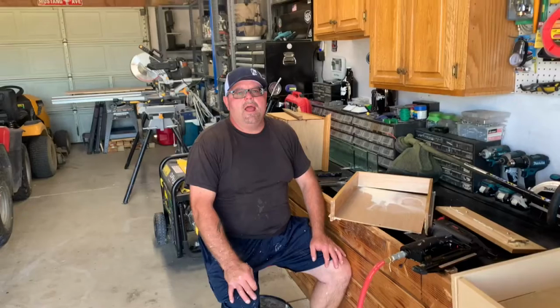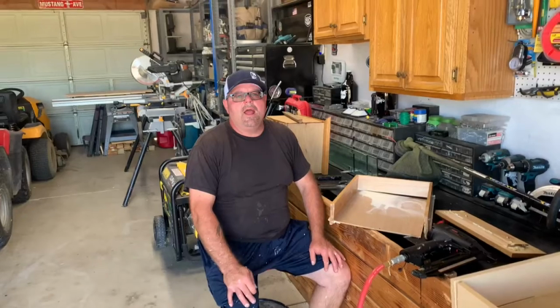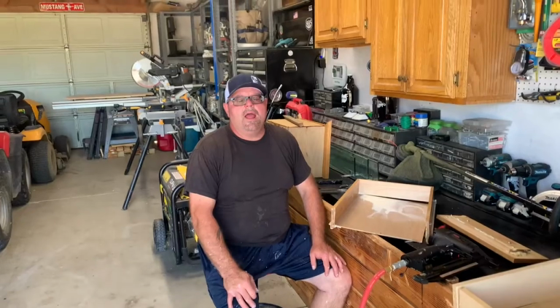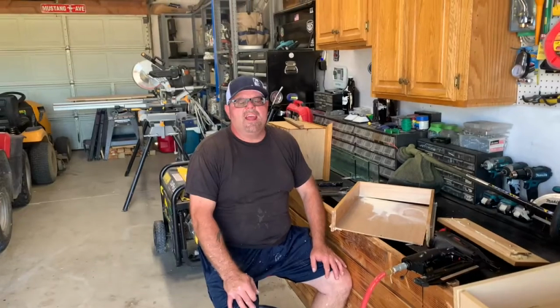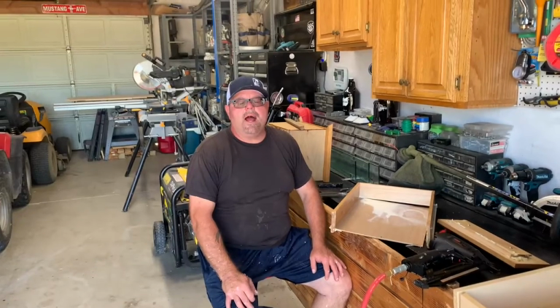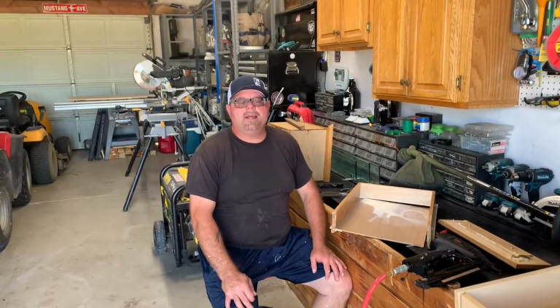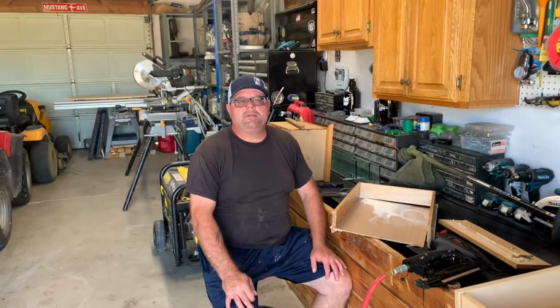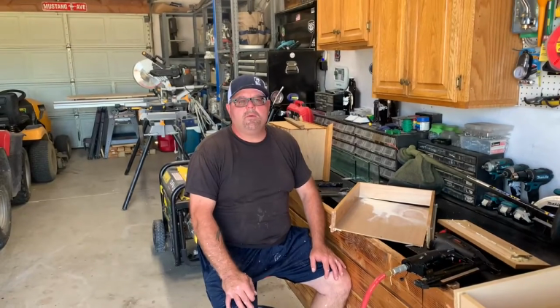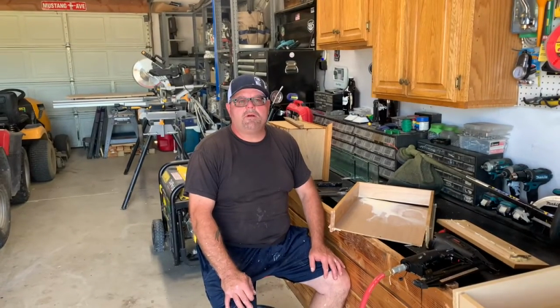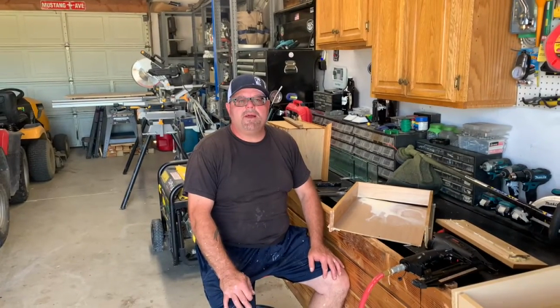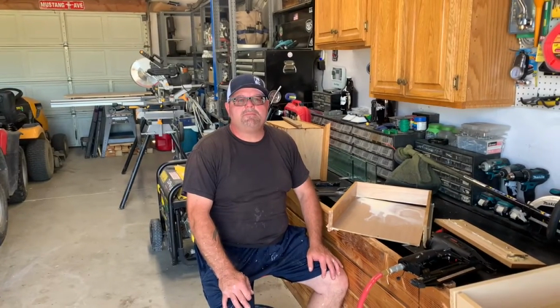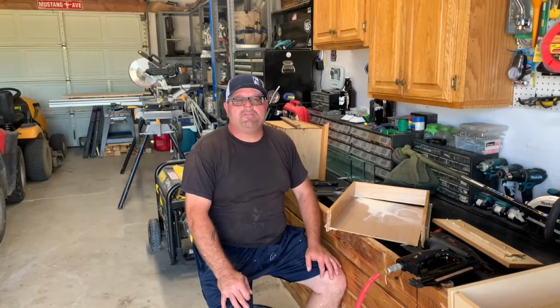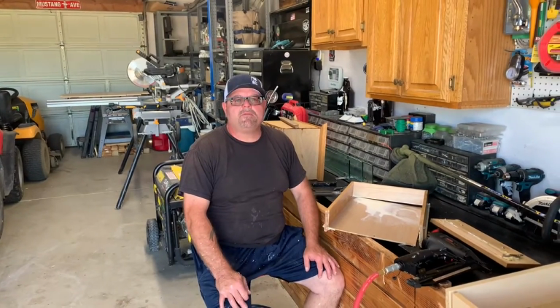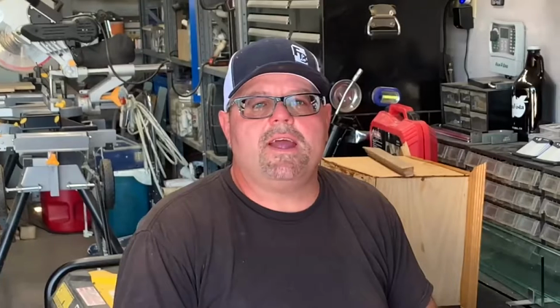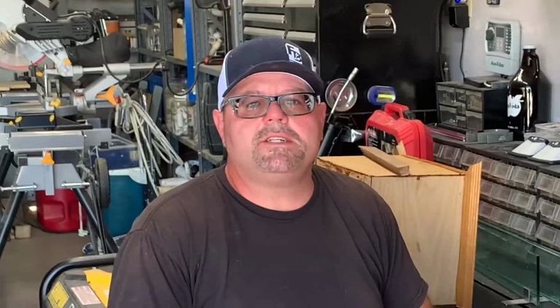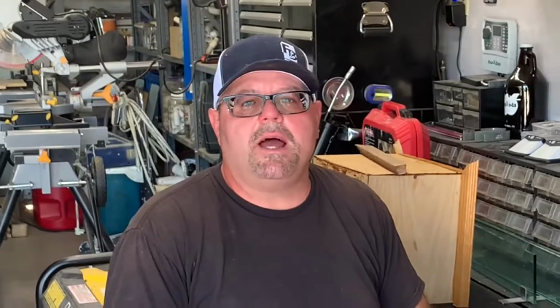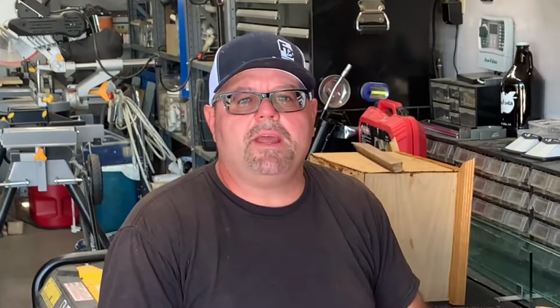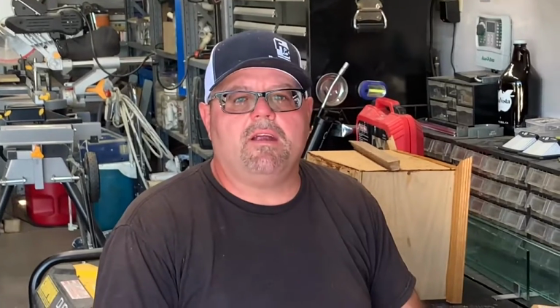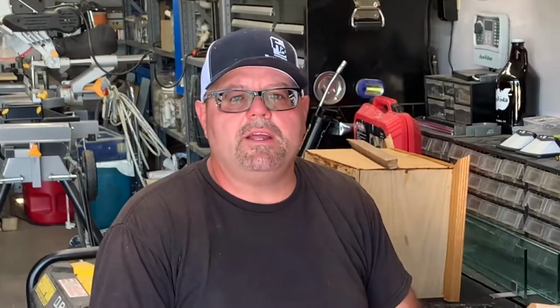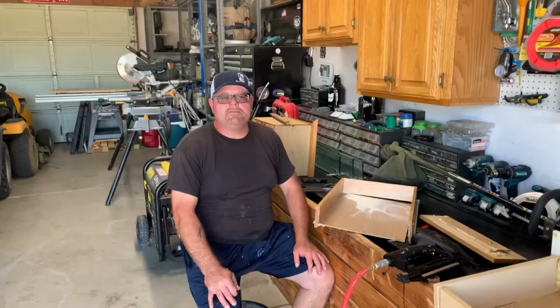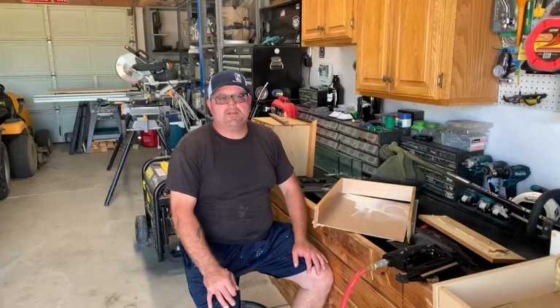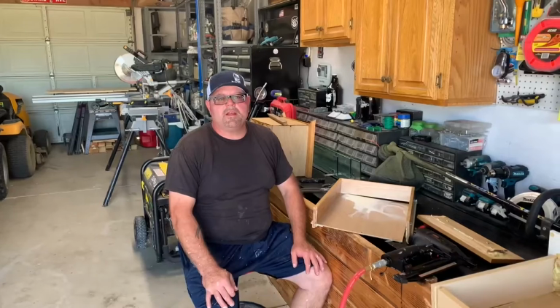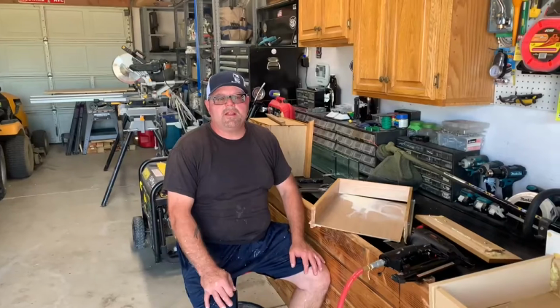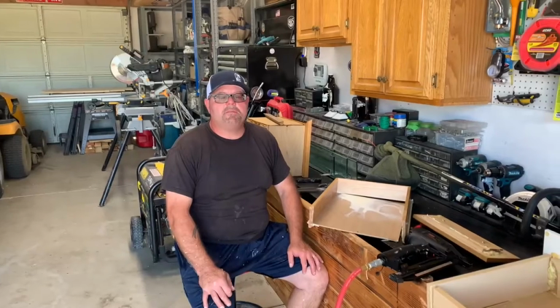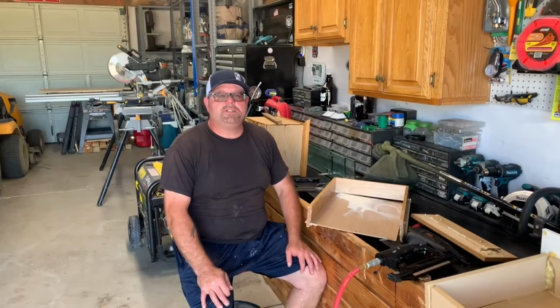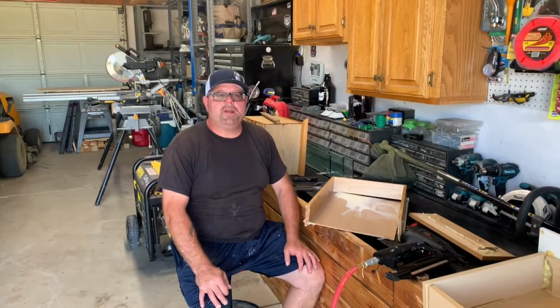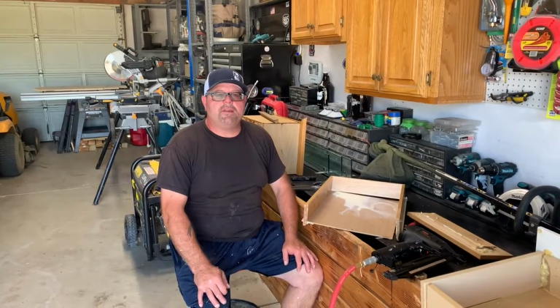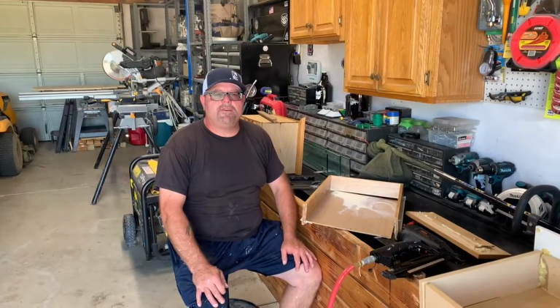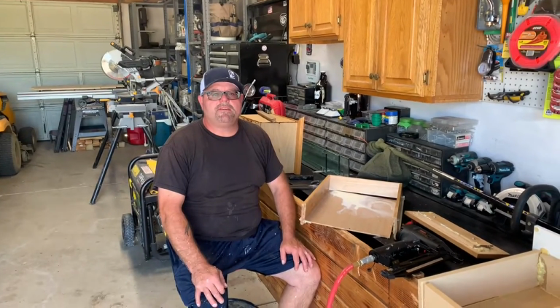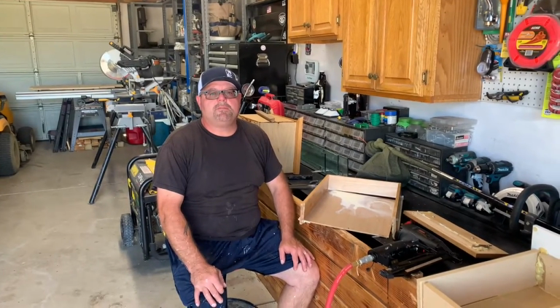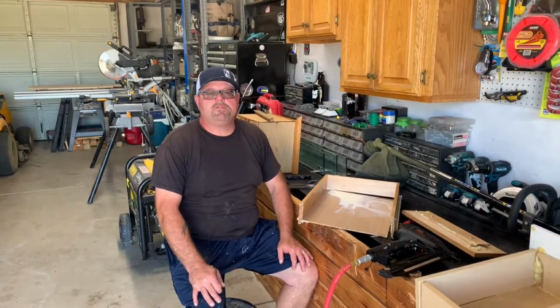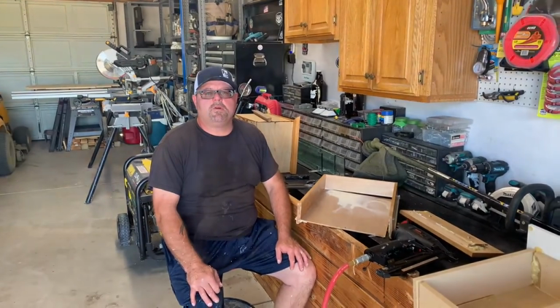Hey guys, welcome back to Mayfield Ranch. I'm Gary. Today I'm going to show you how to fix a couple of drawers.